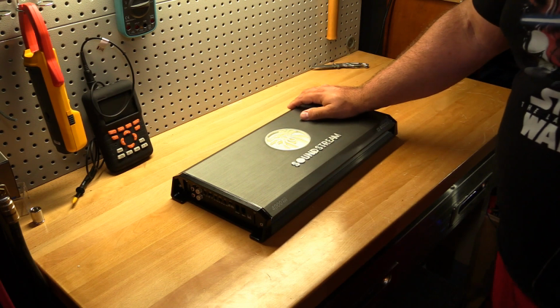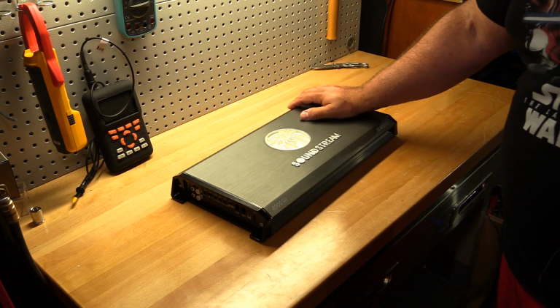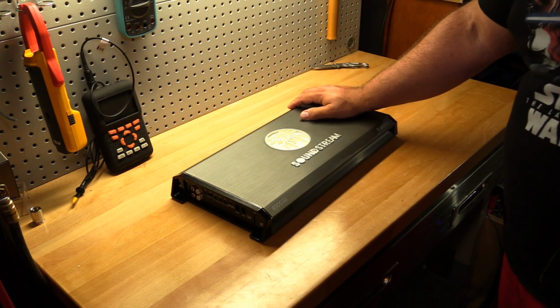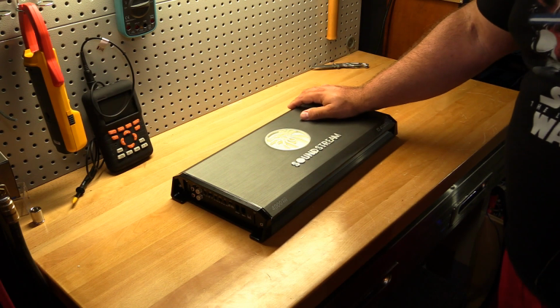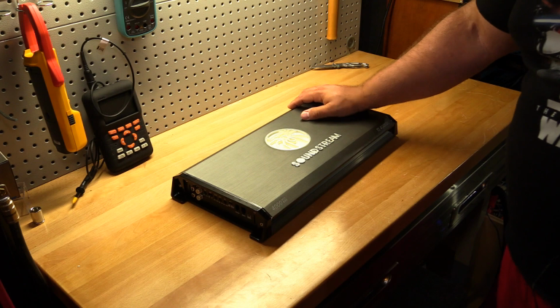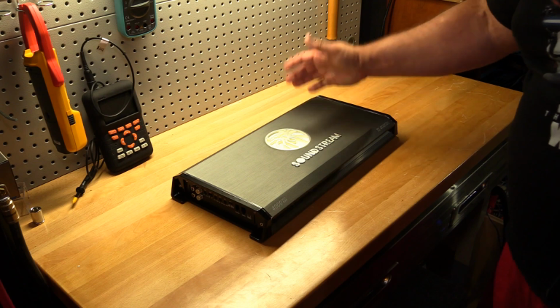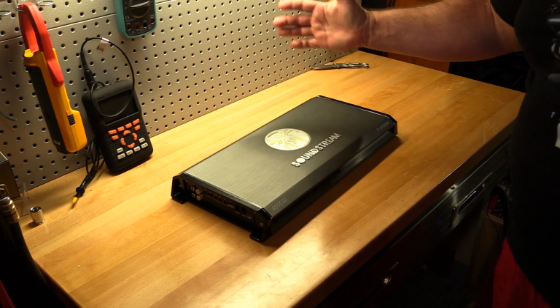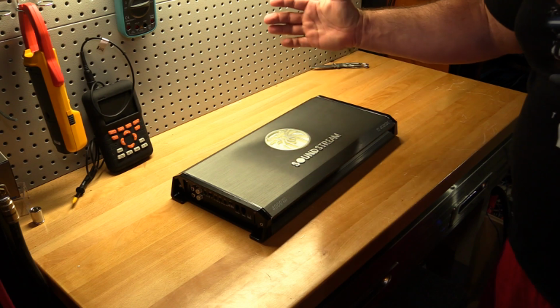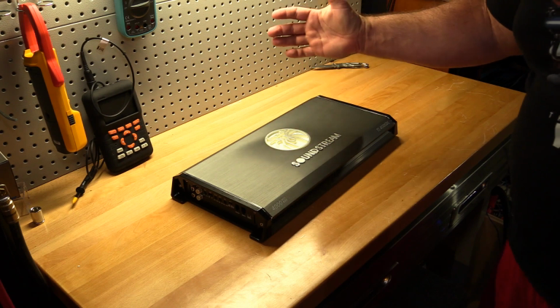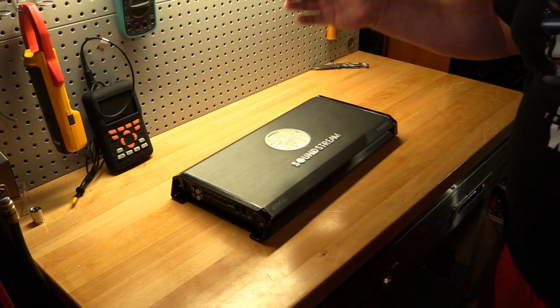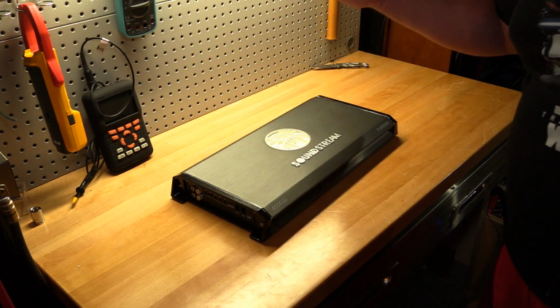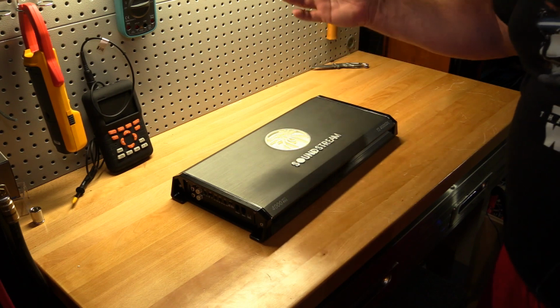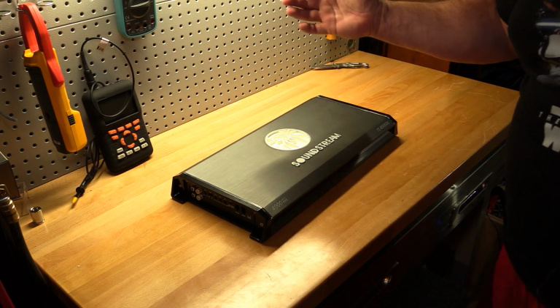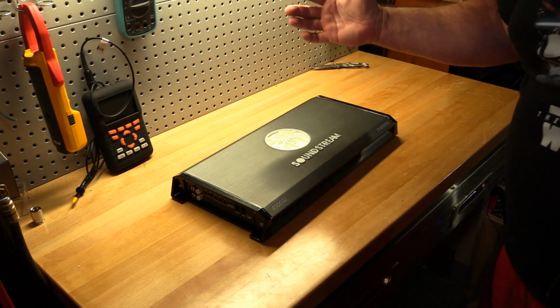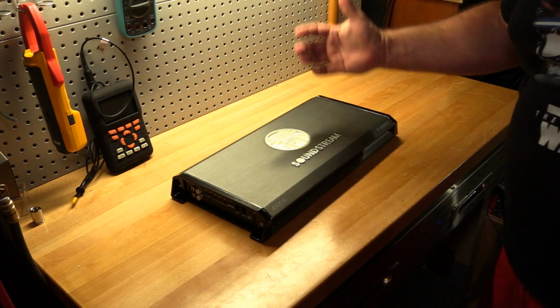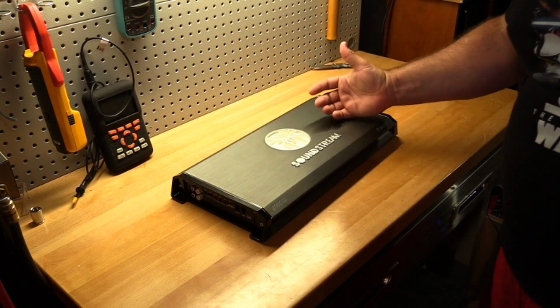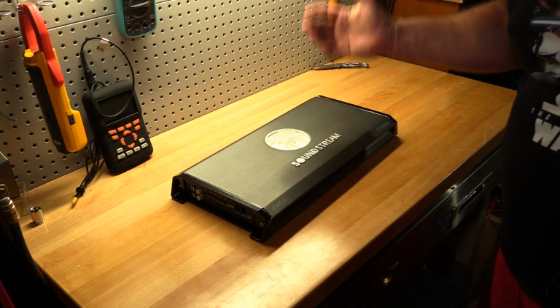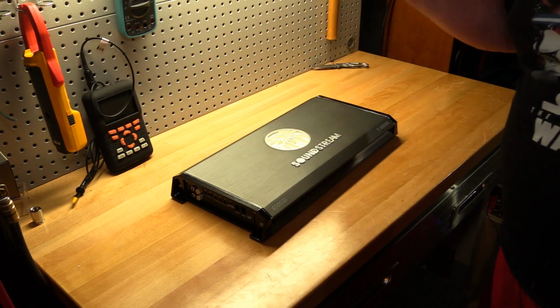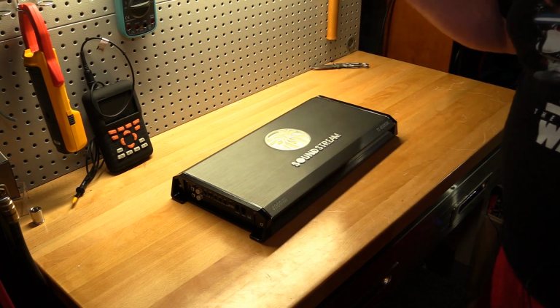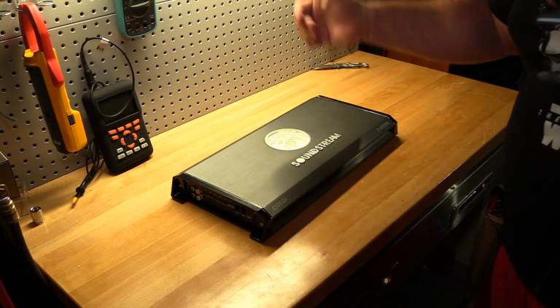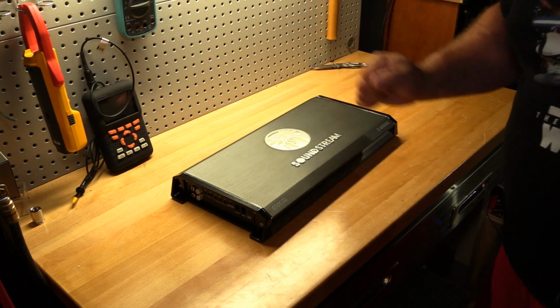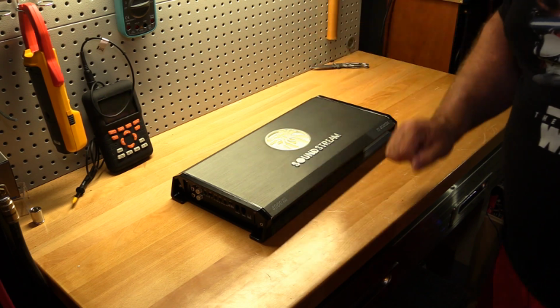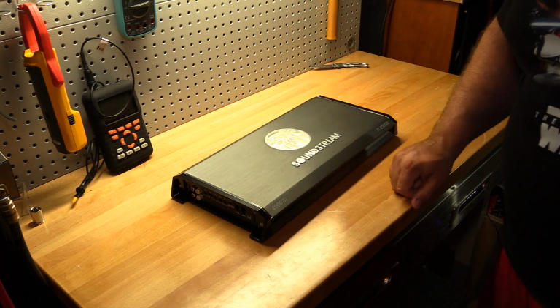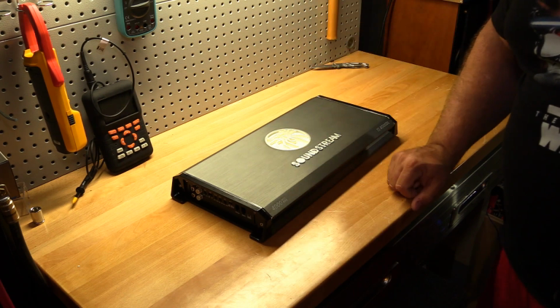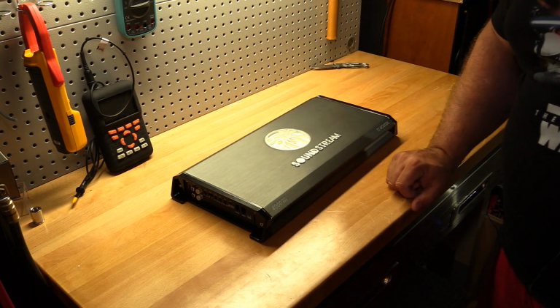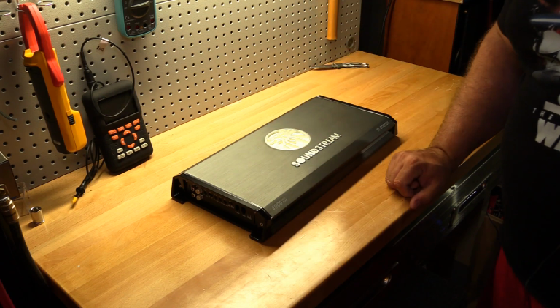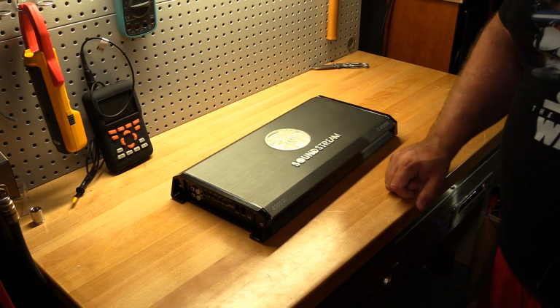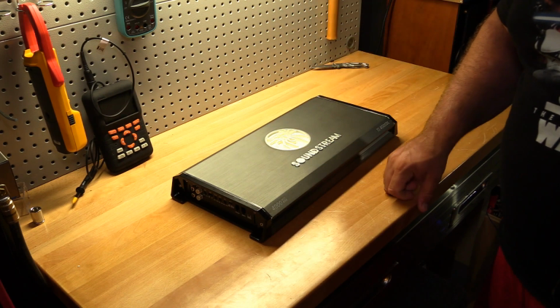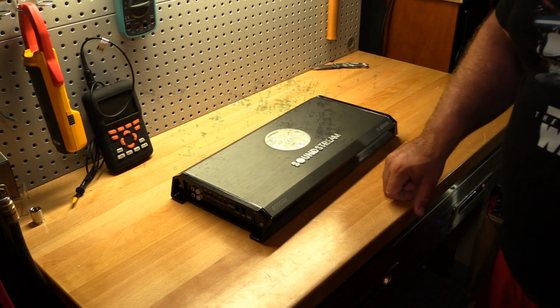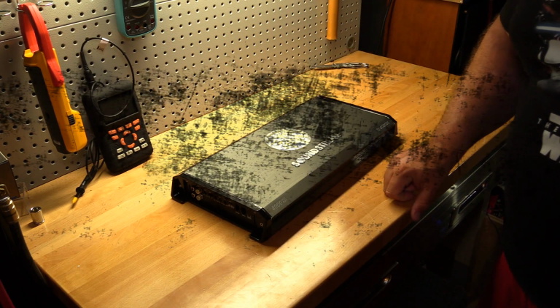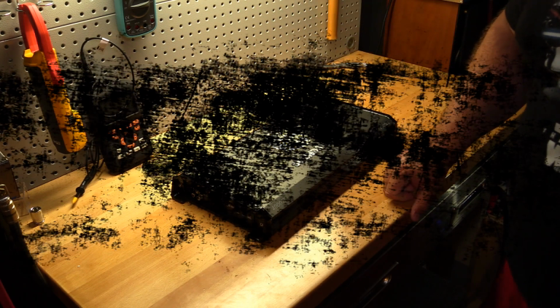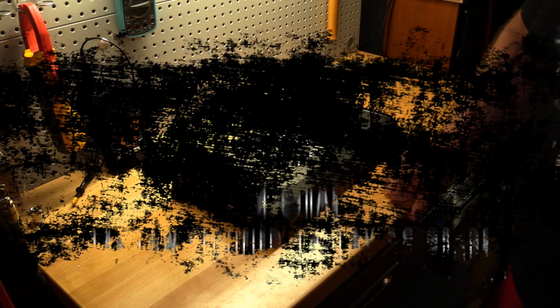Alright folks, that's it for me. Thanks for watching. I've got more amps to test — I'll see you next time.